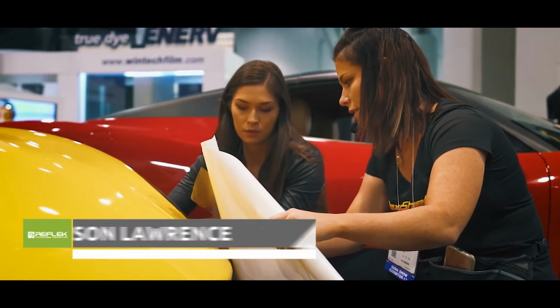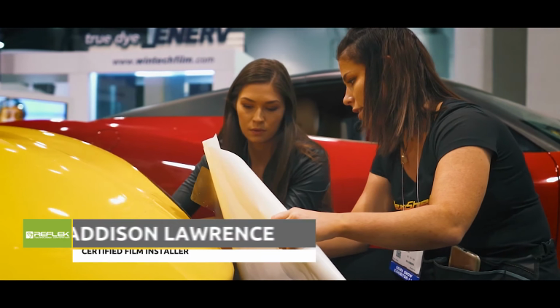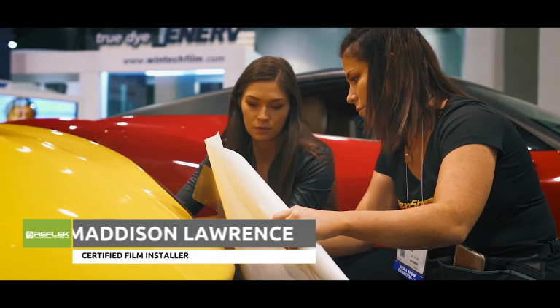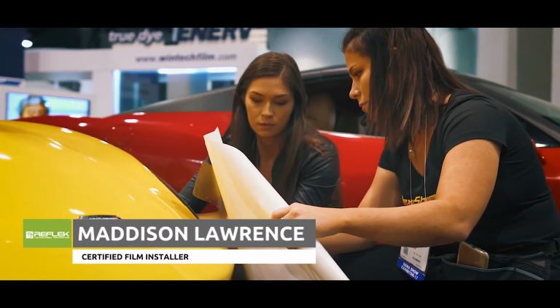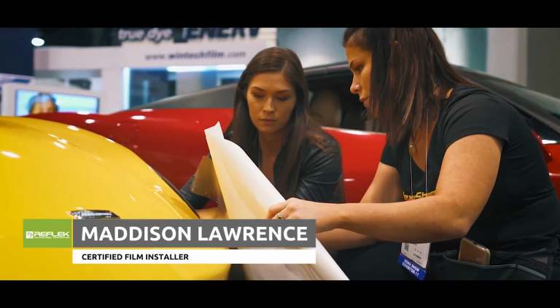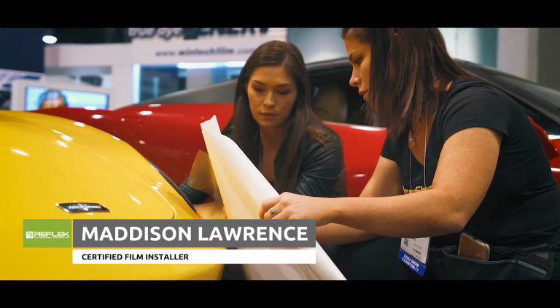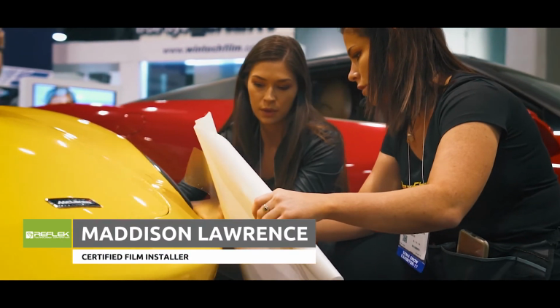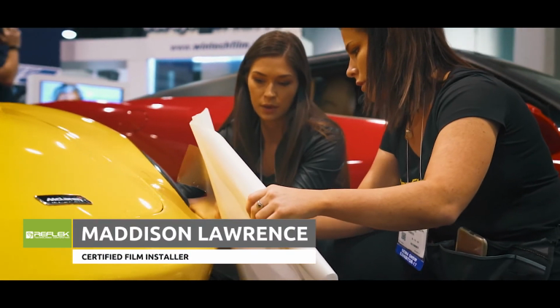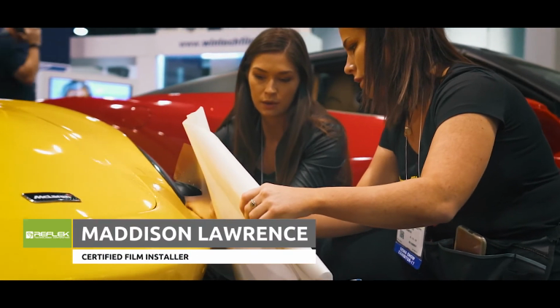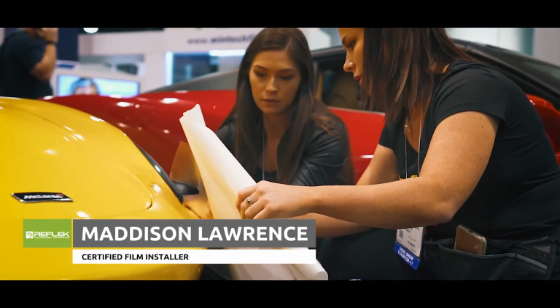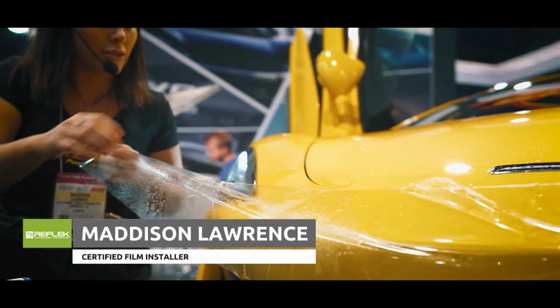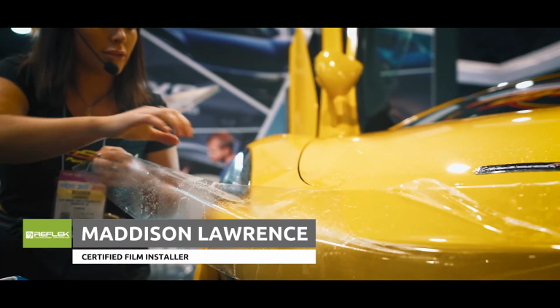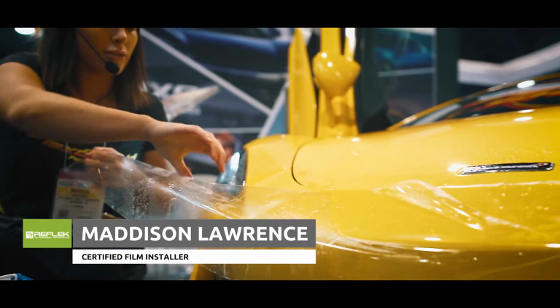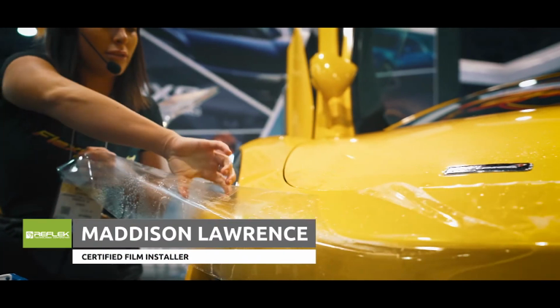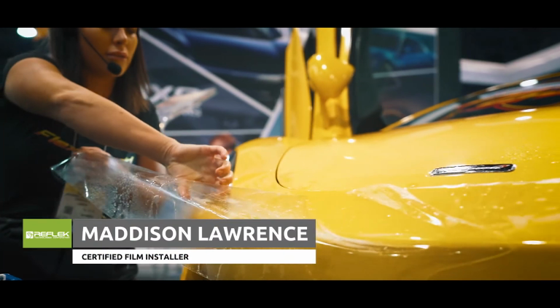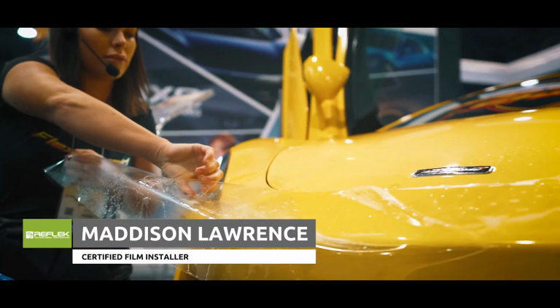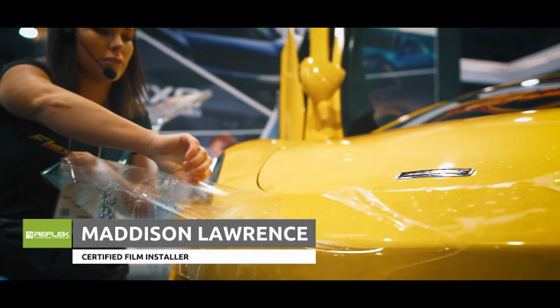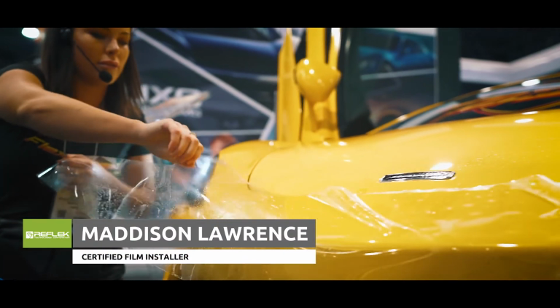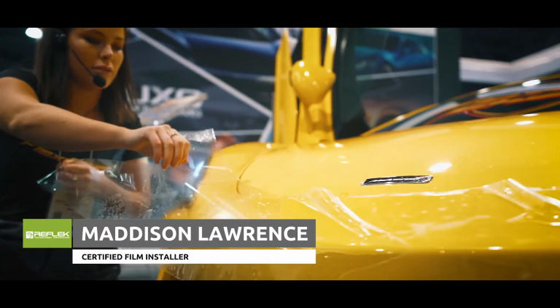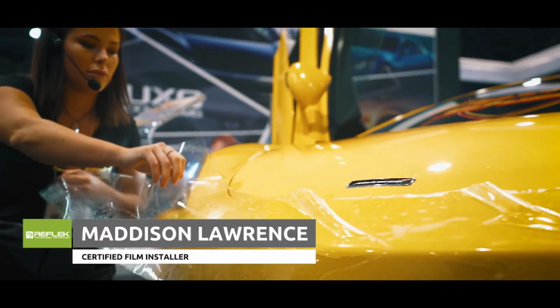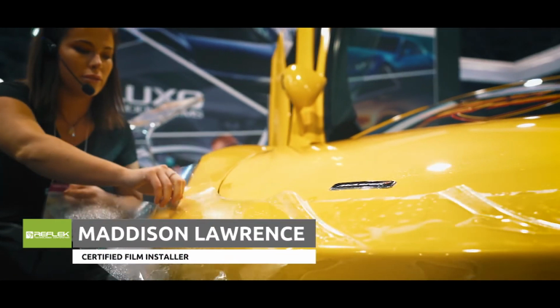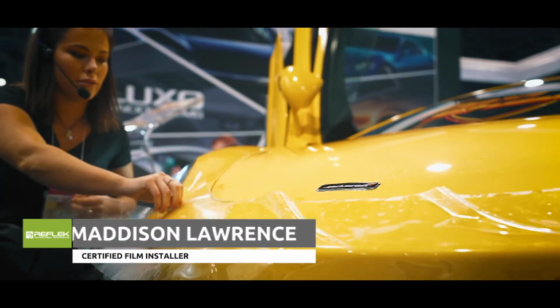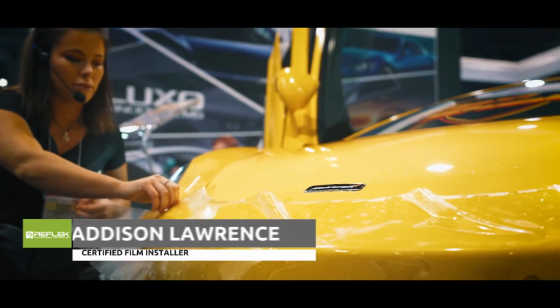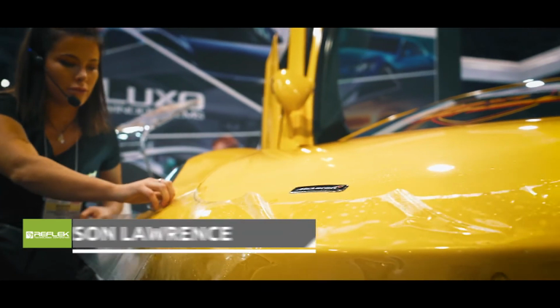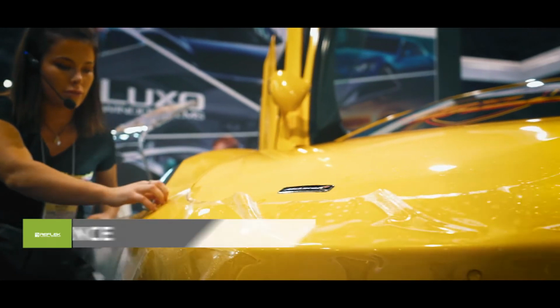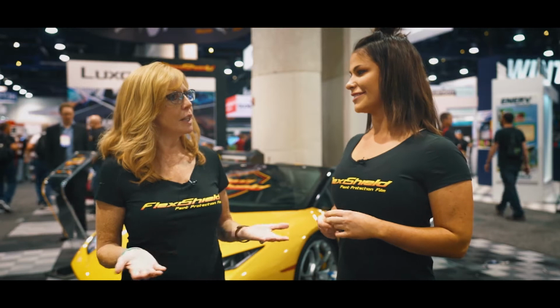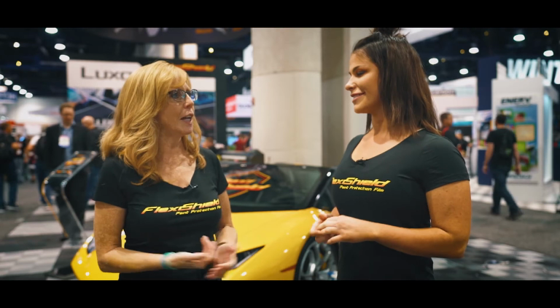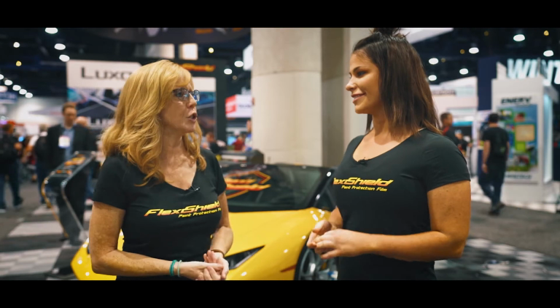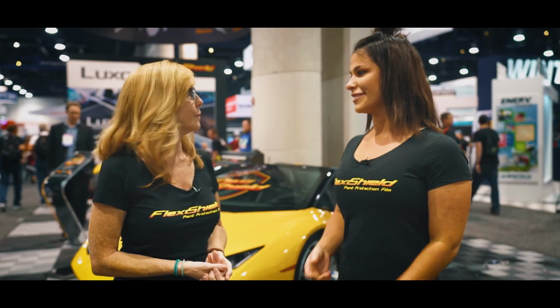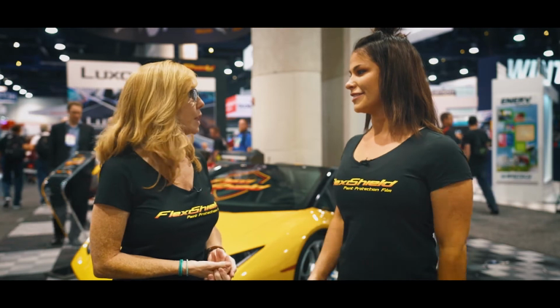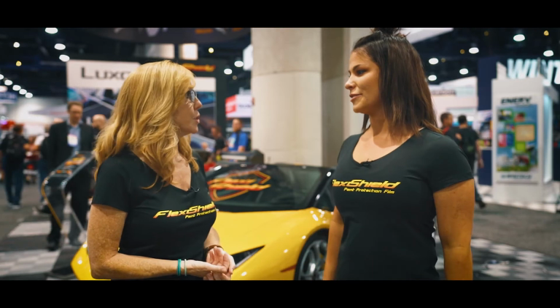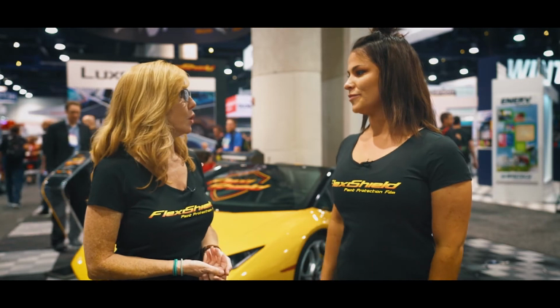I want to introduce you to Maddie, she's our installer. And Maddie, can you tell us what are the advantages of FlexiShield?